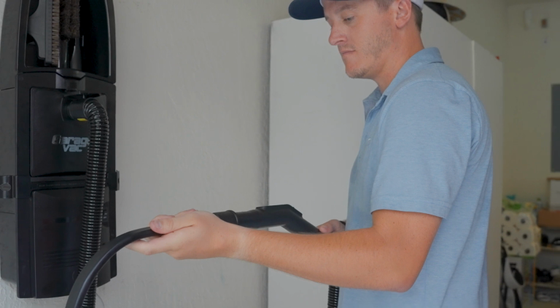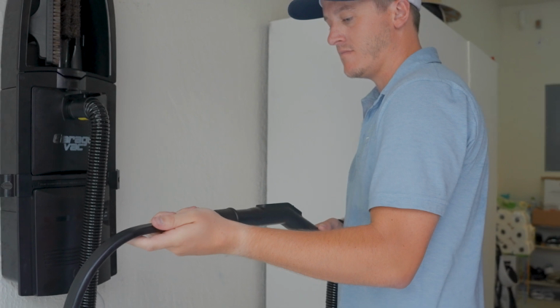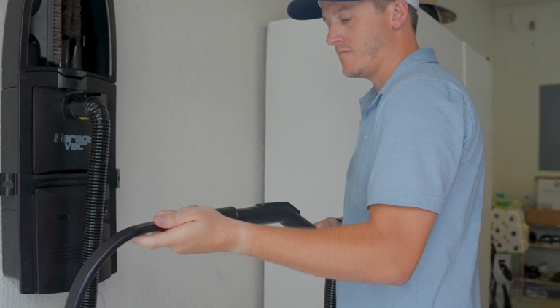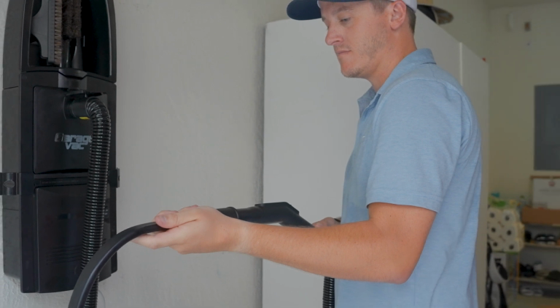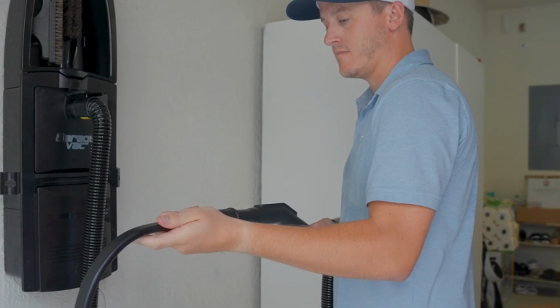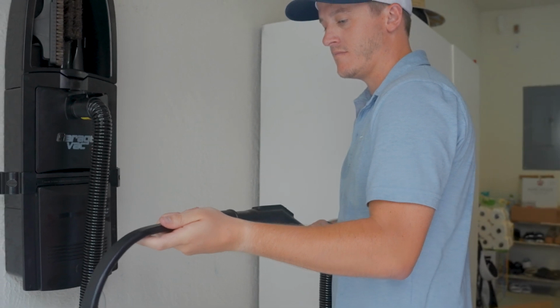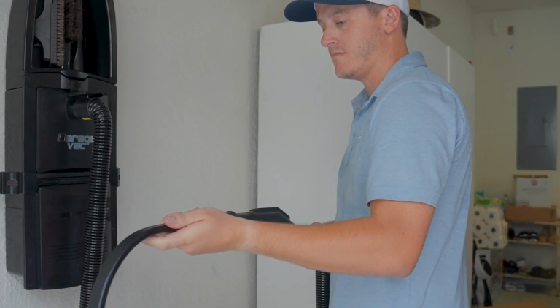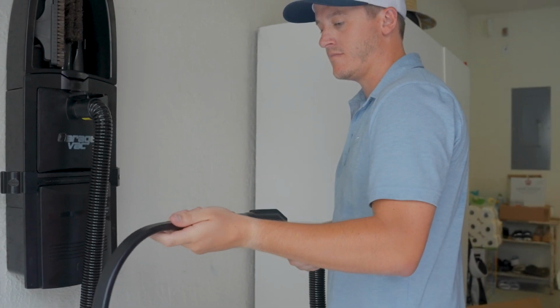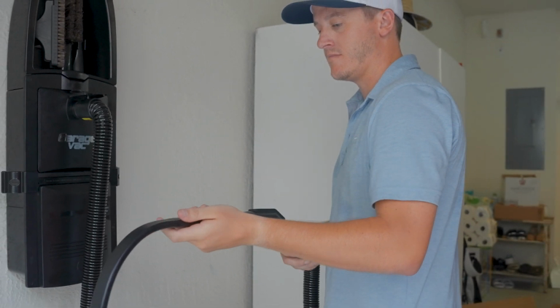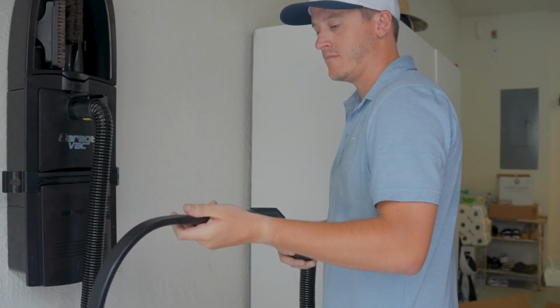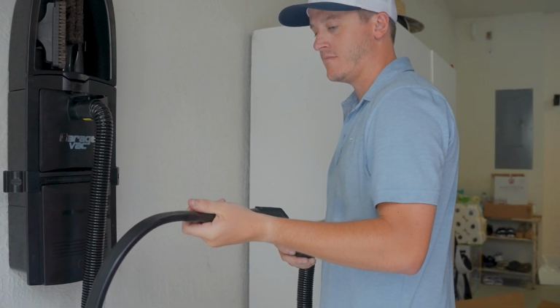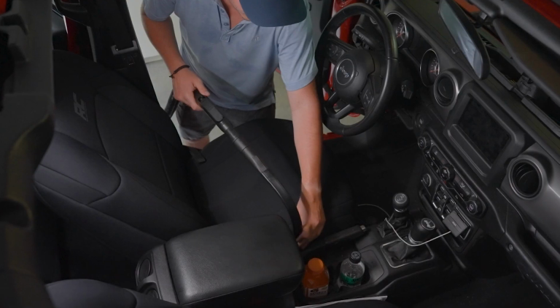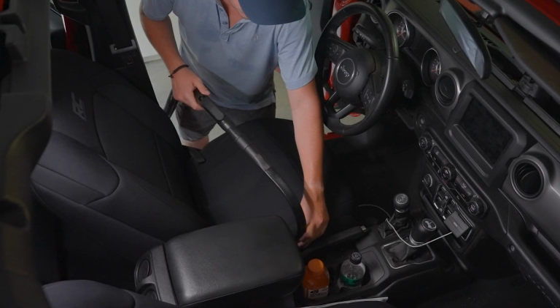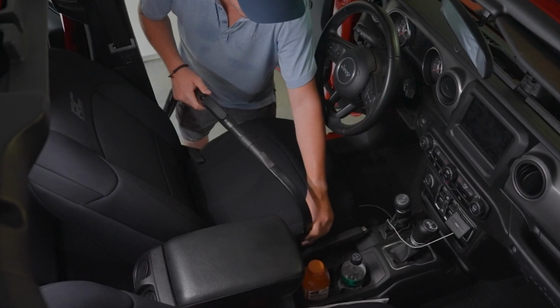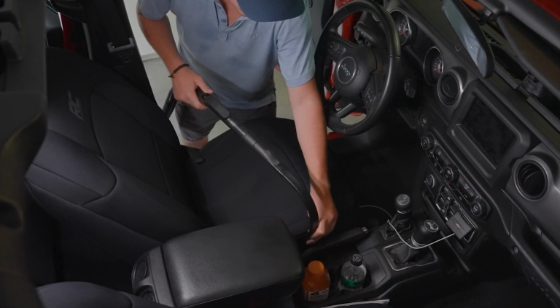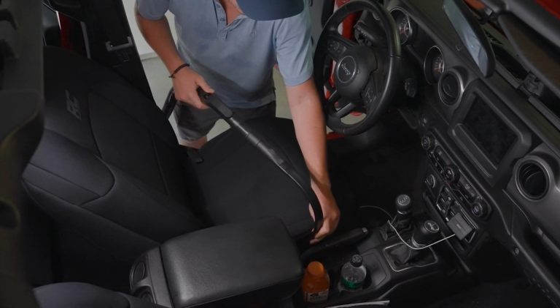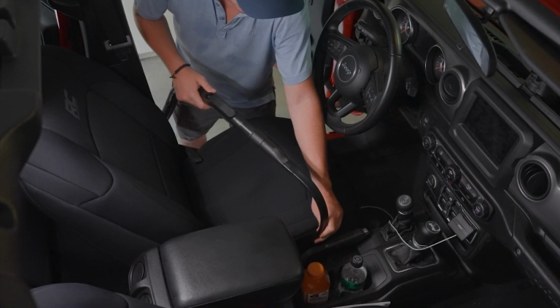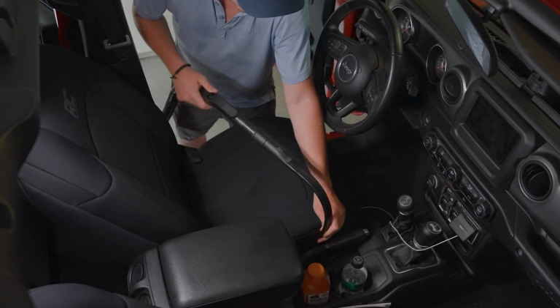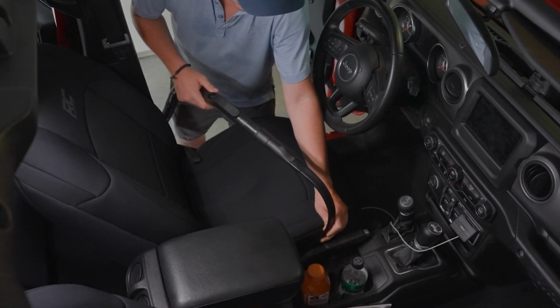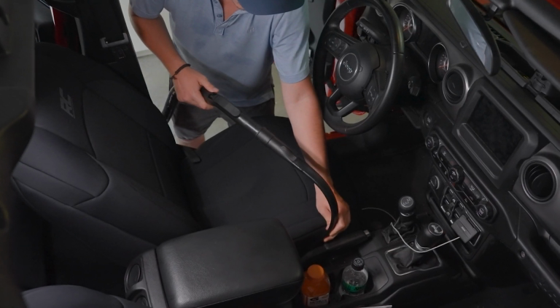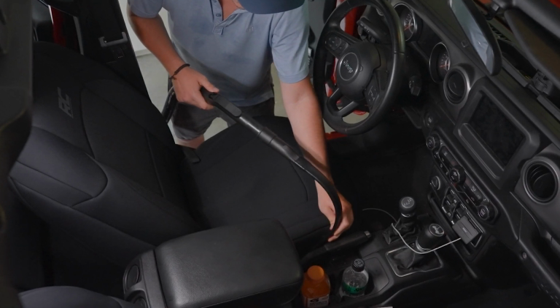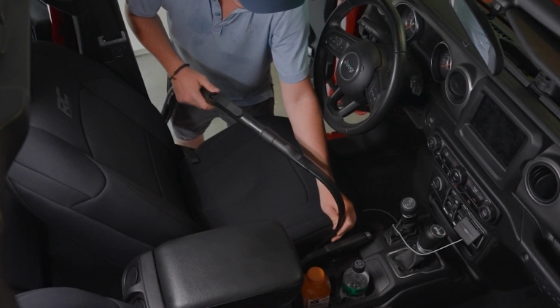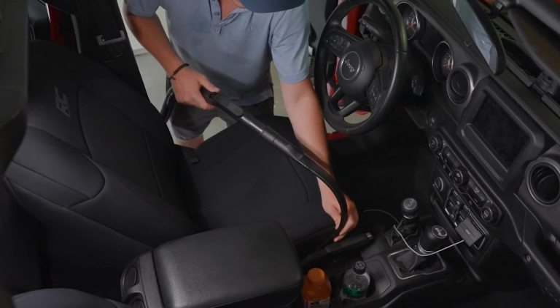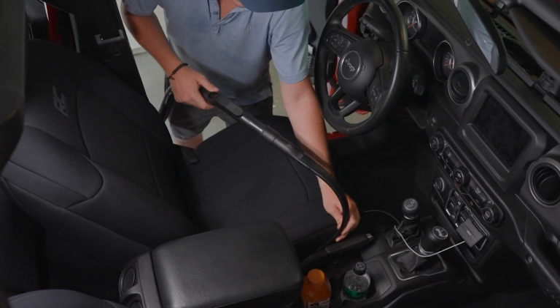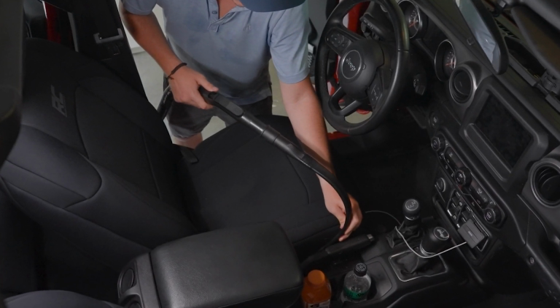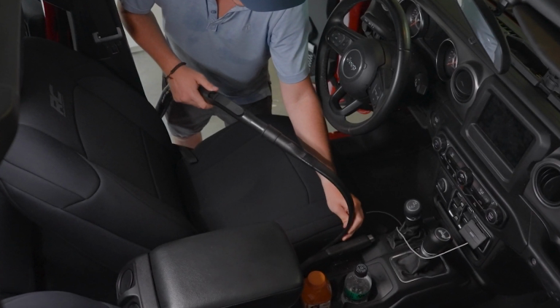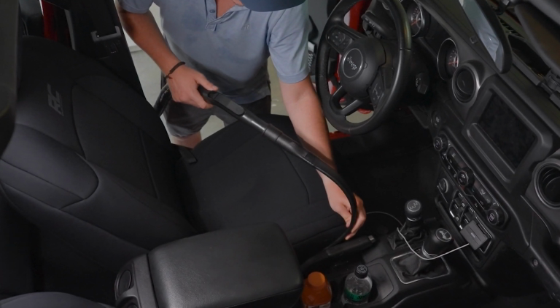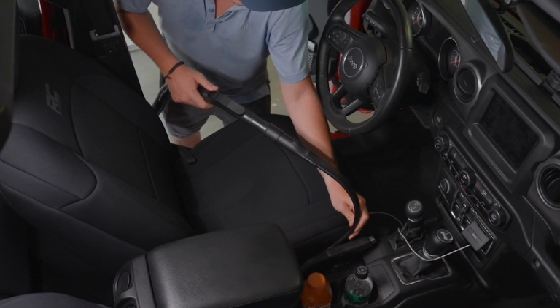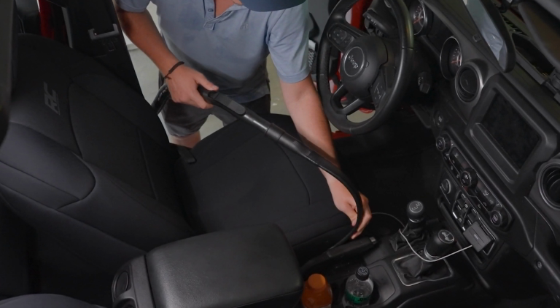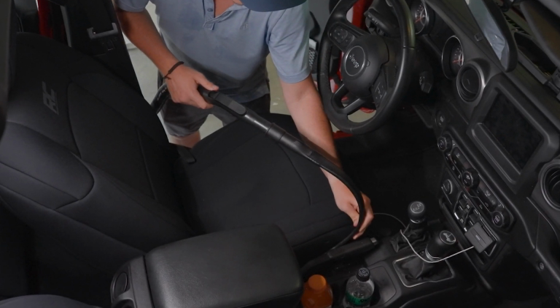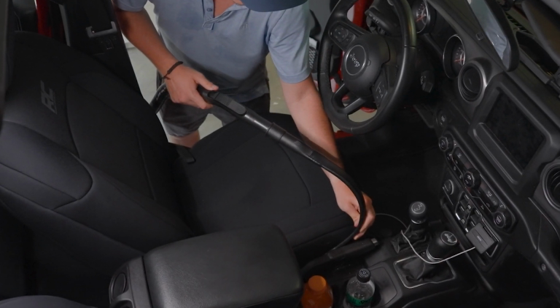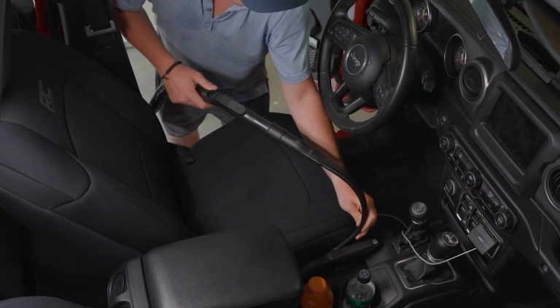Say goodbye to messy garages and say hello to a clean and organized workspace.